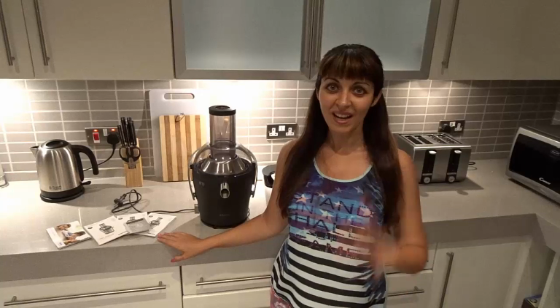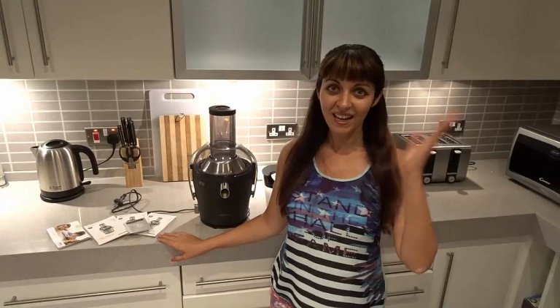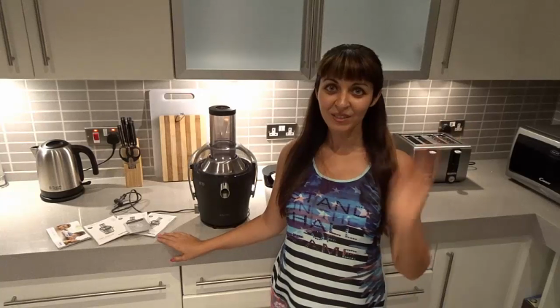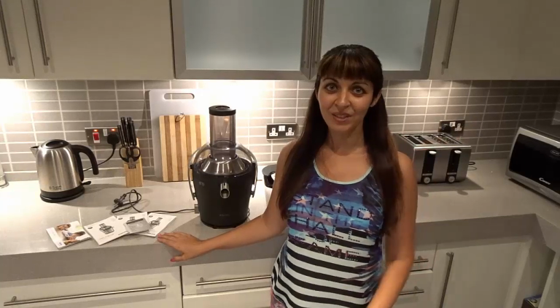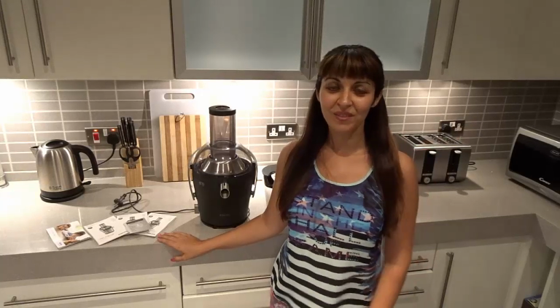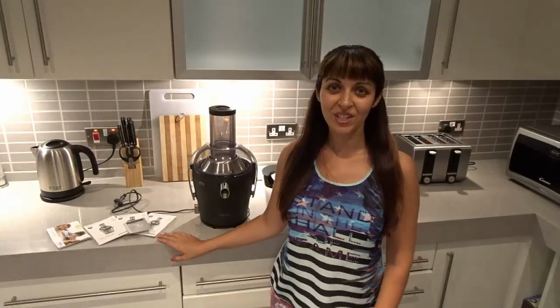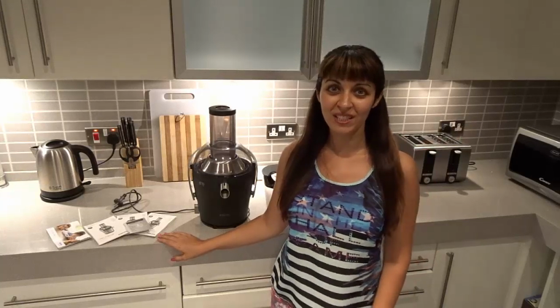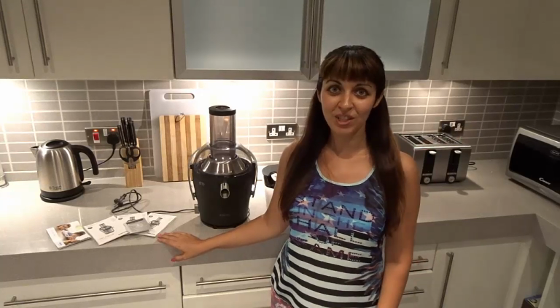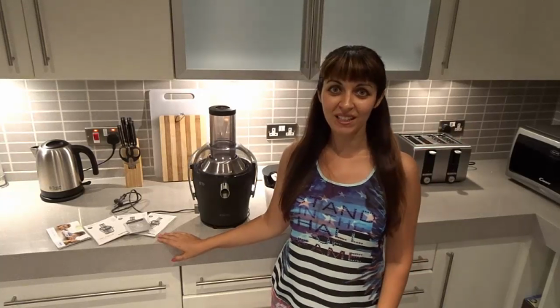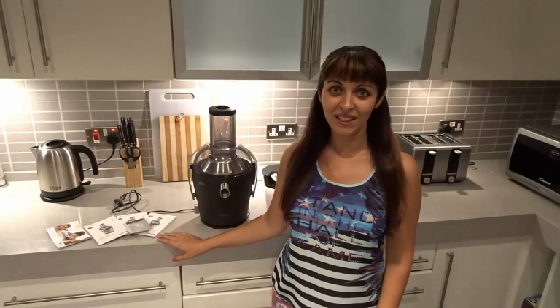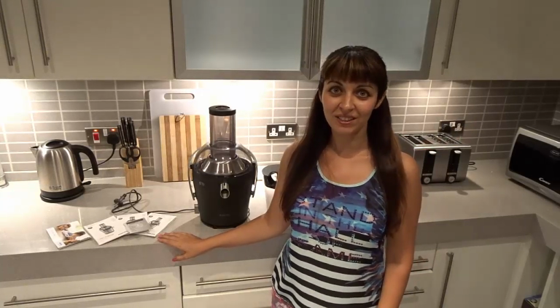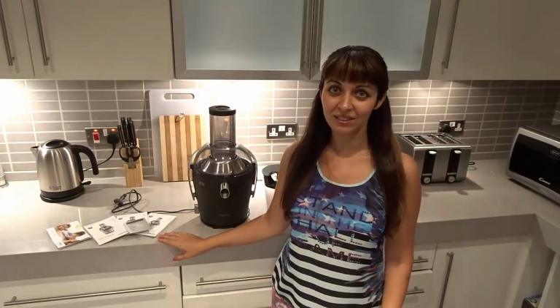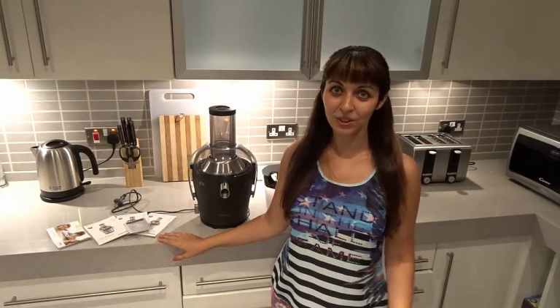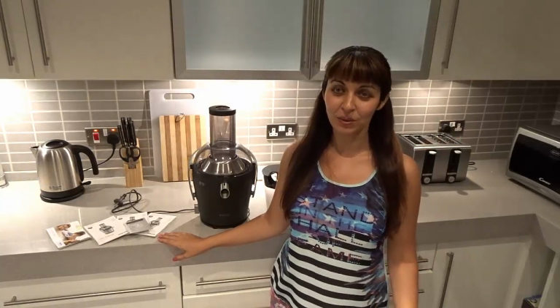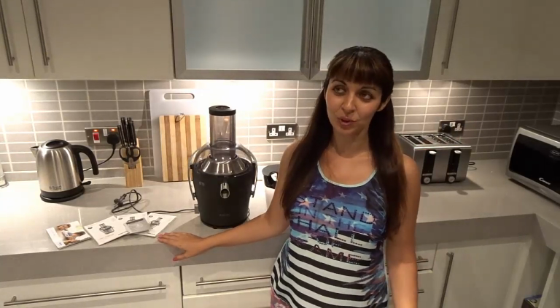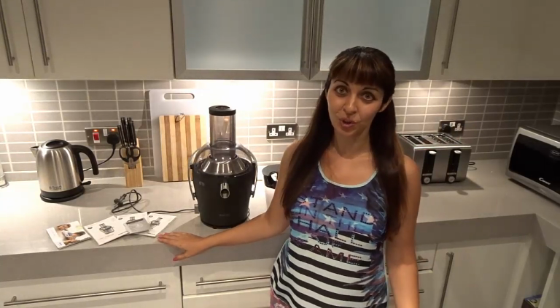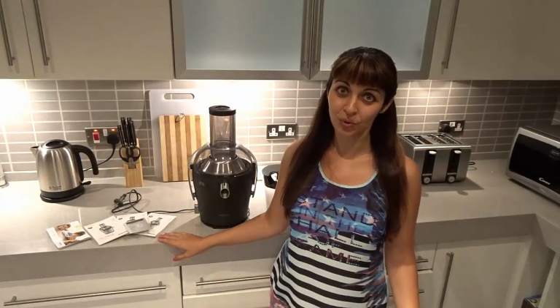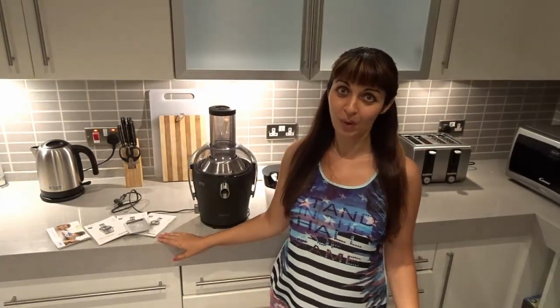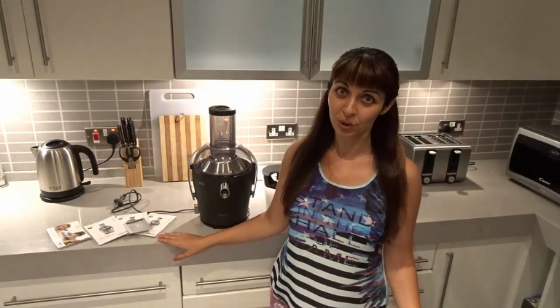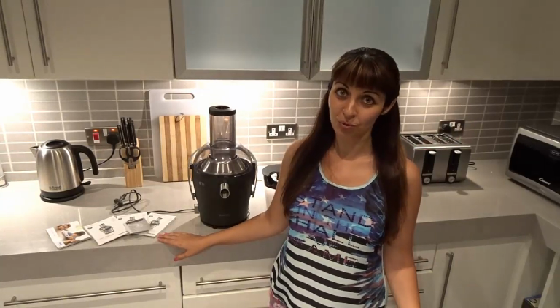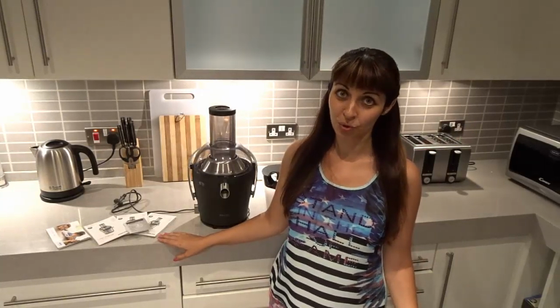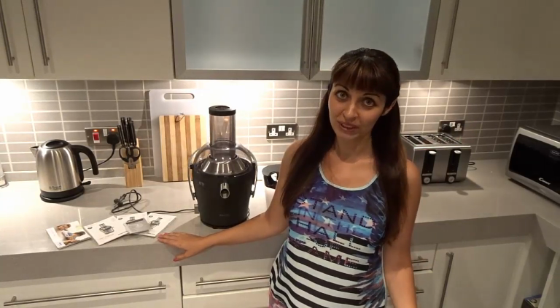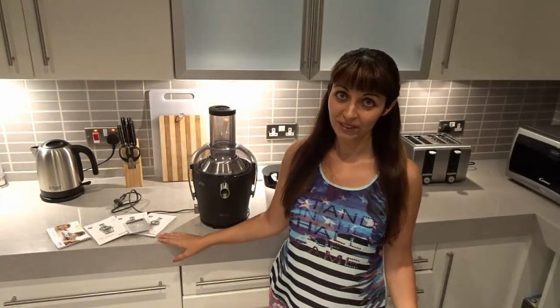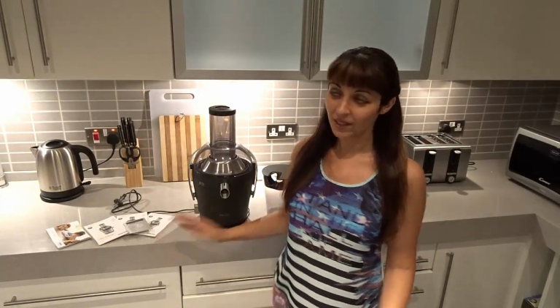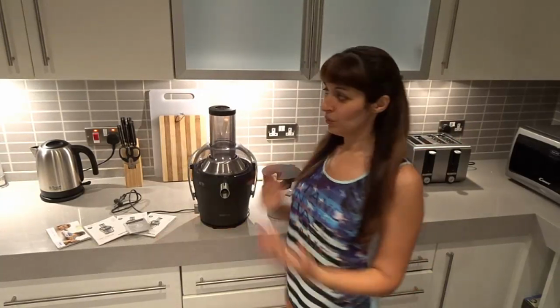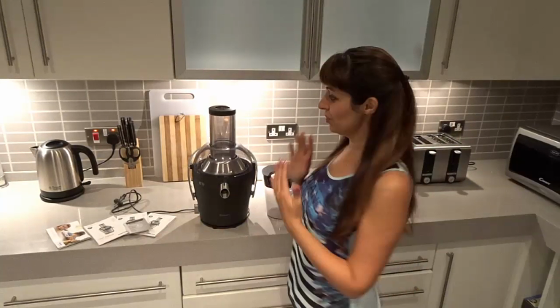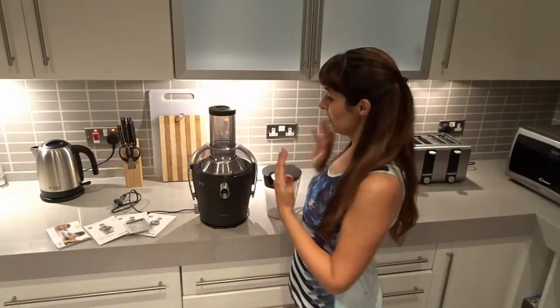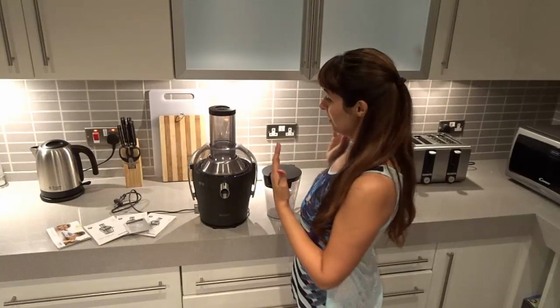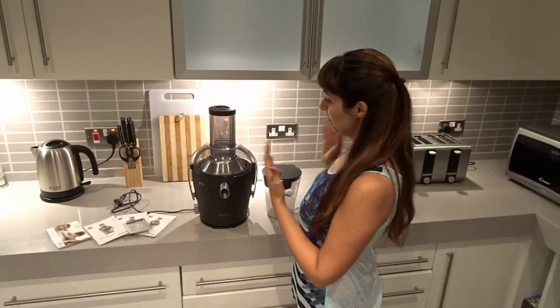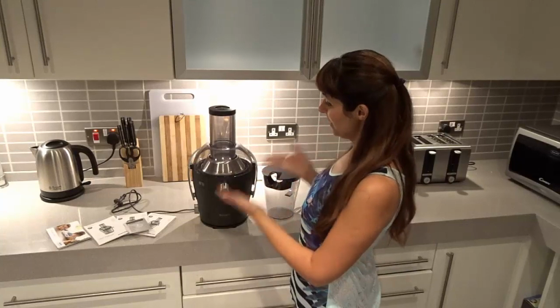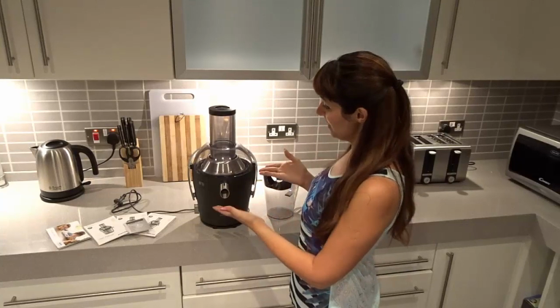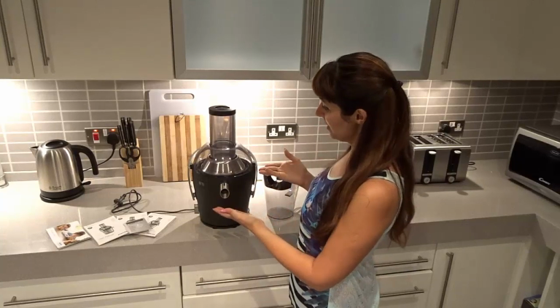Hi guys, welcome to my channel. I'm Jan and in this video I'm going to show you my new juicer which is Philips.